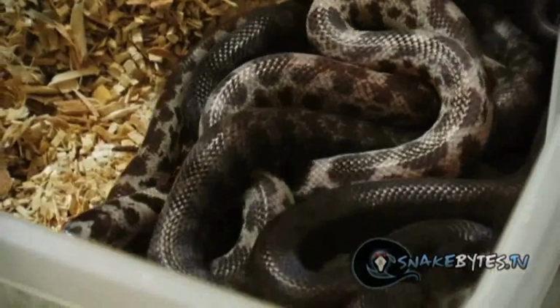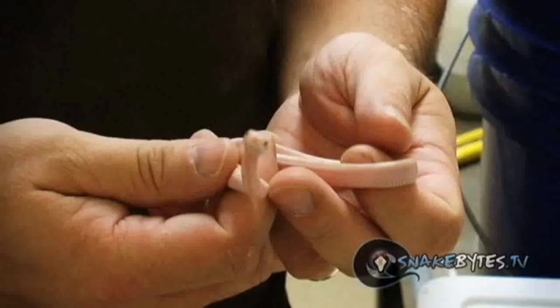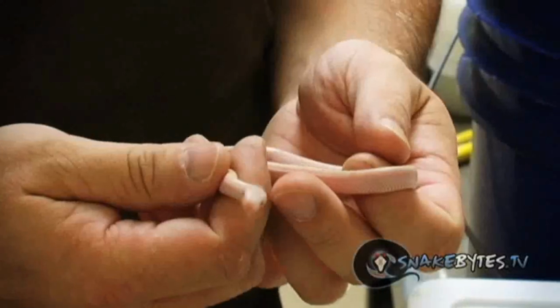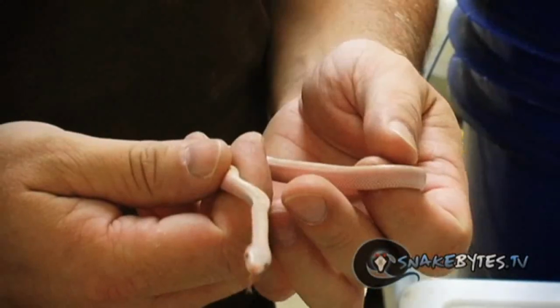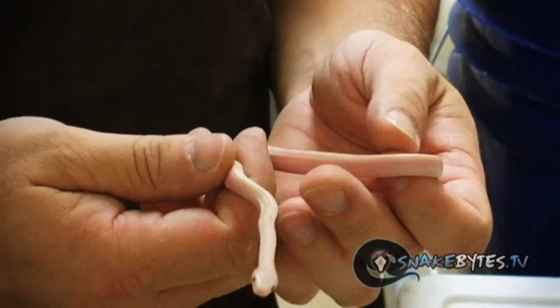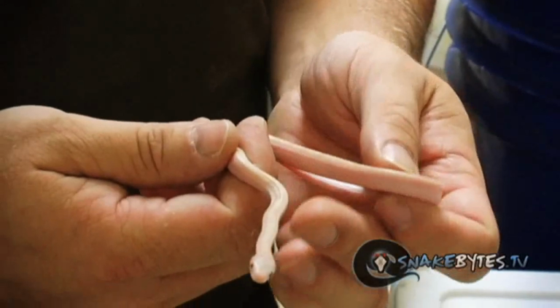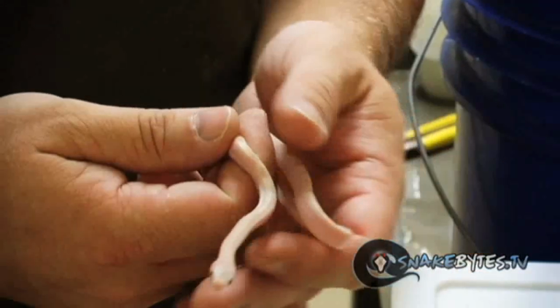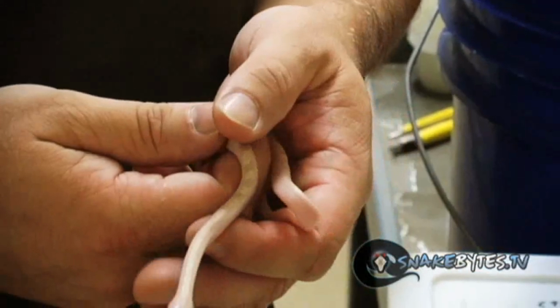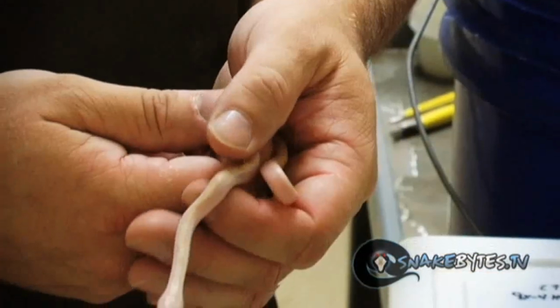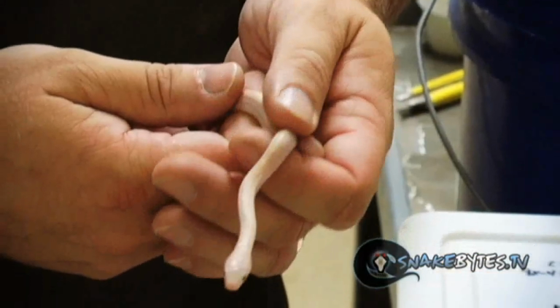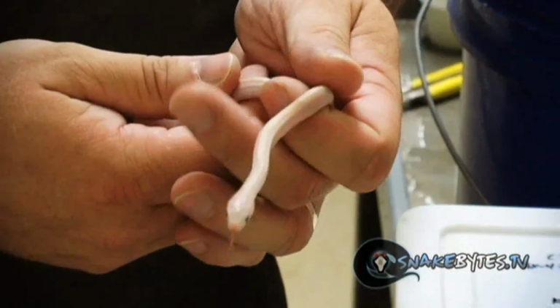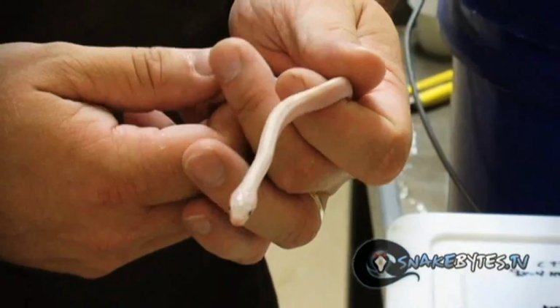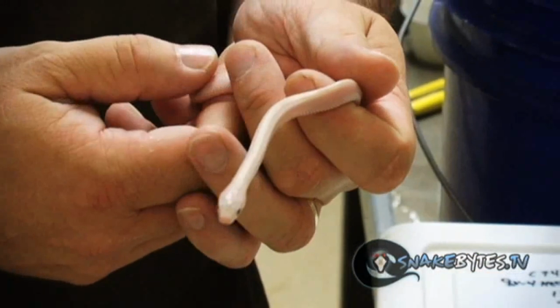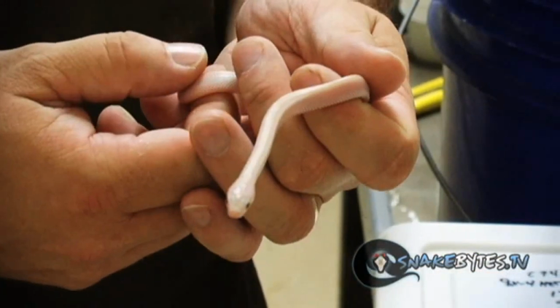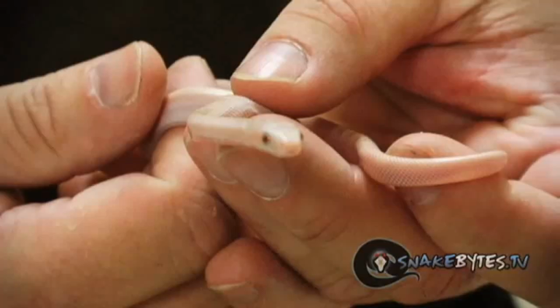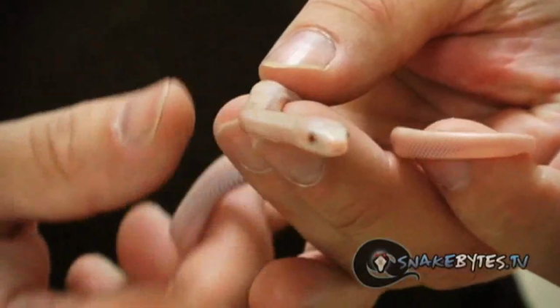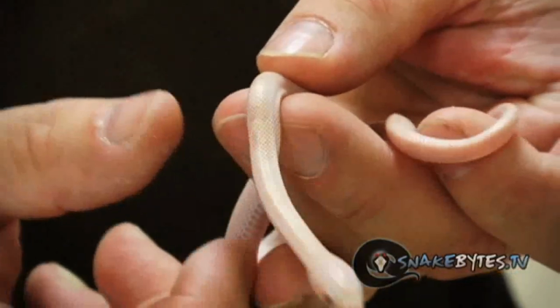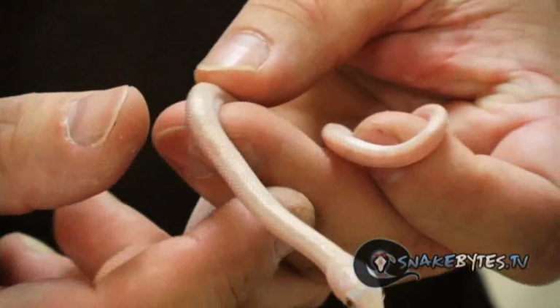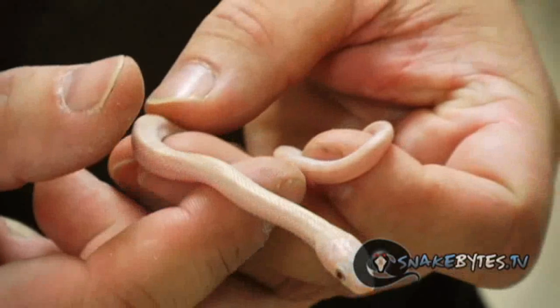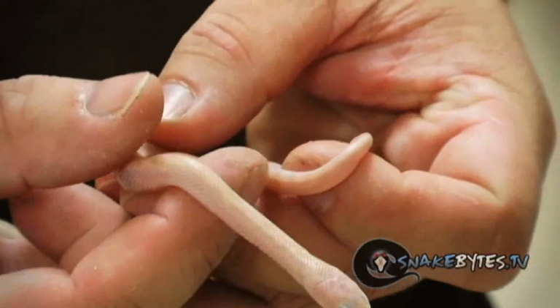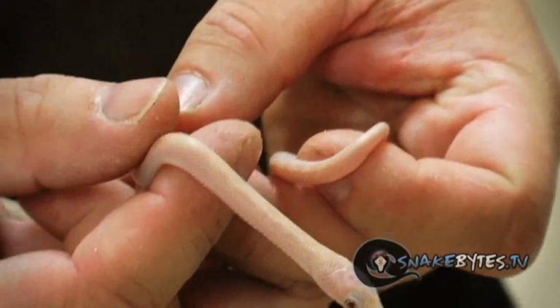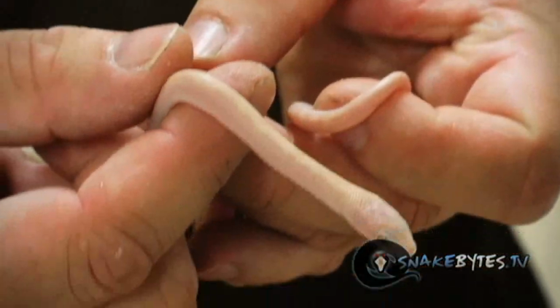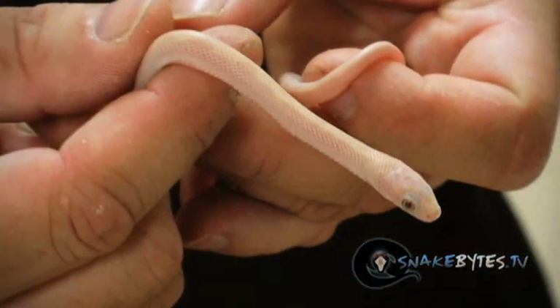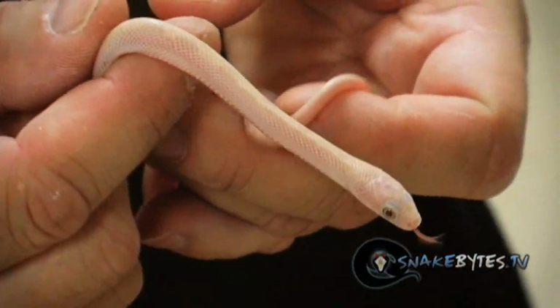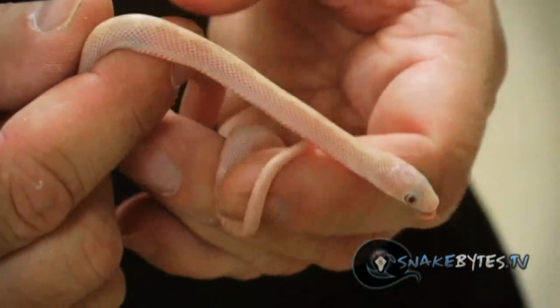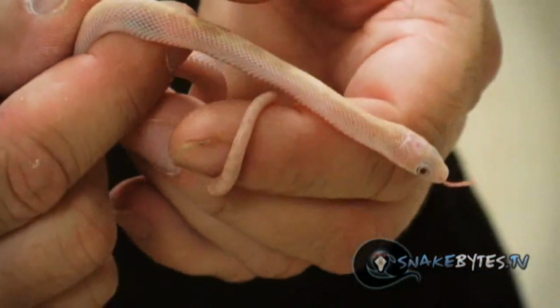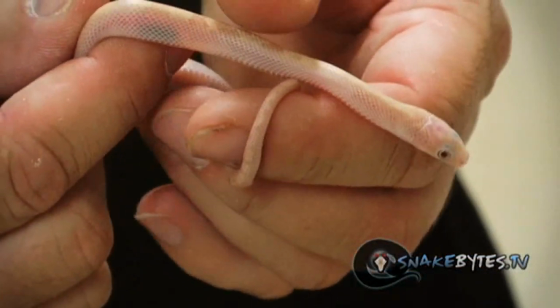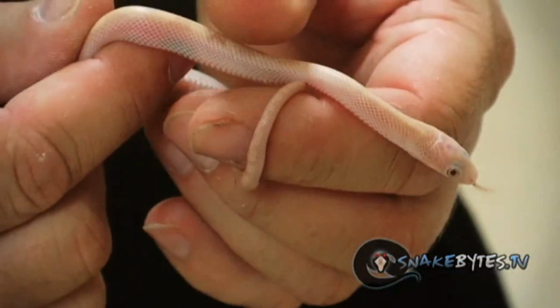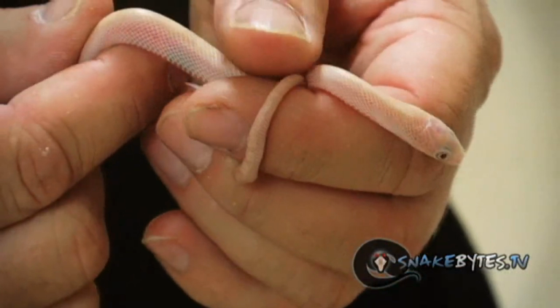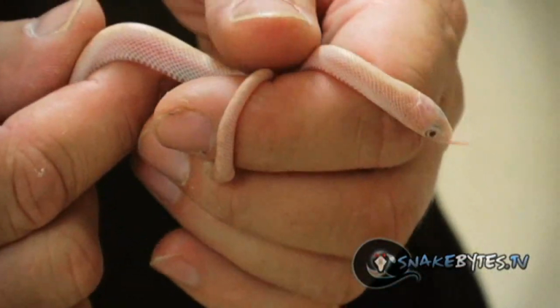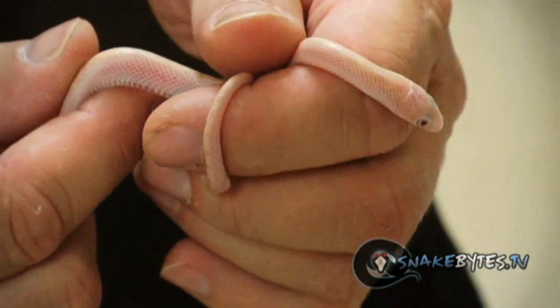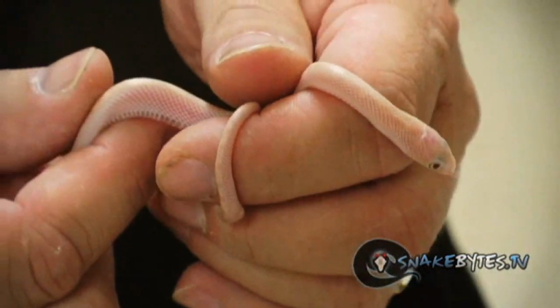This is a first of a kind animal here. This is actually an albino ghost glade — a double recessive mutation in an everglades rat snake.